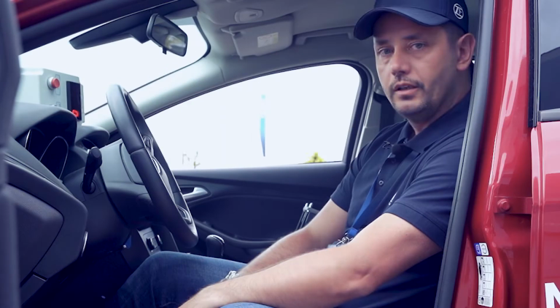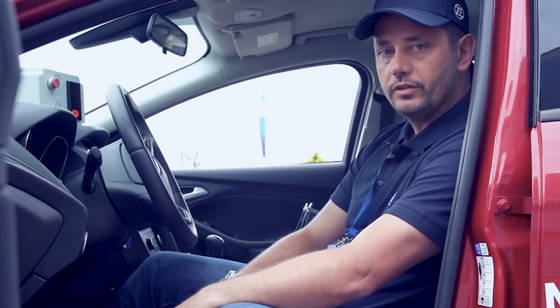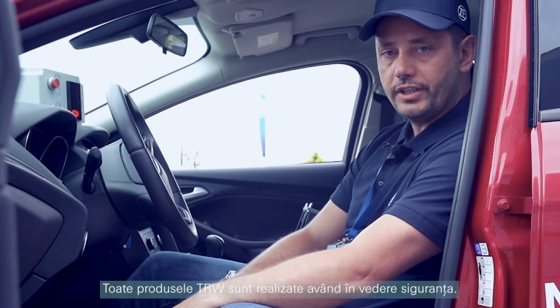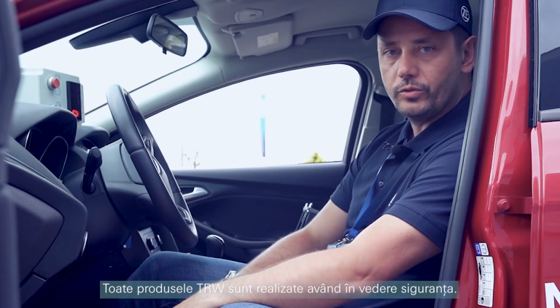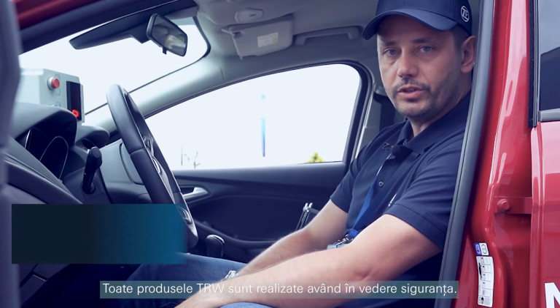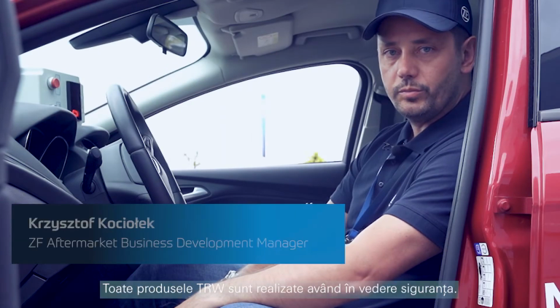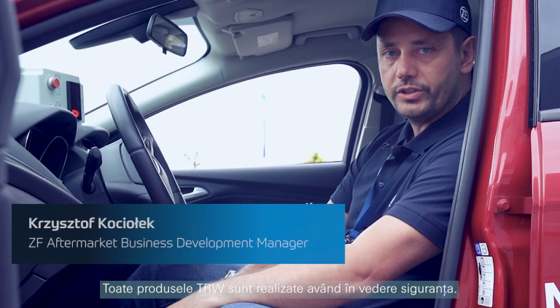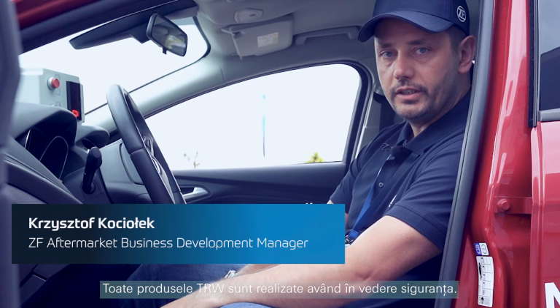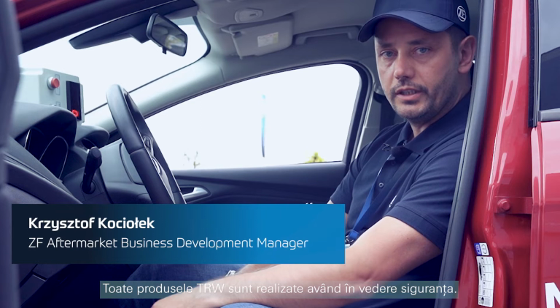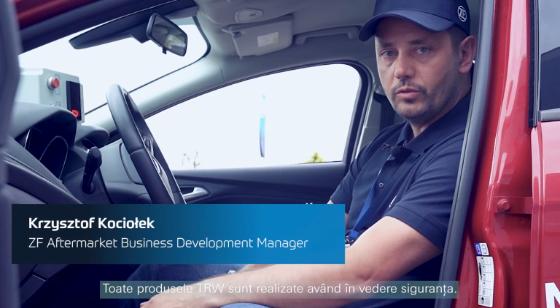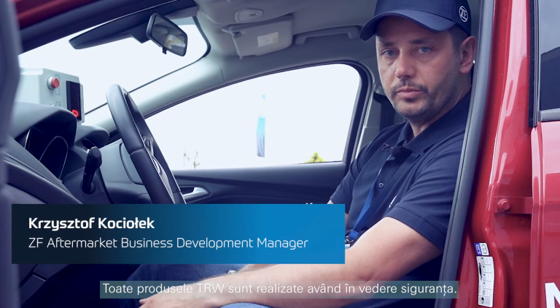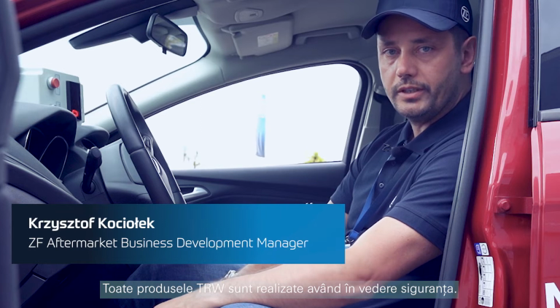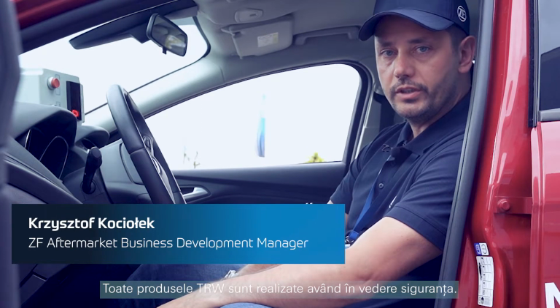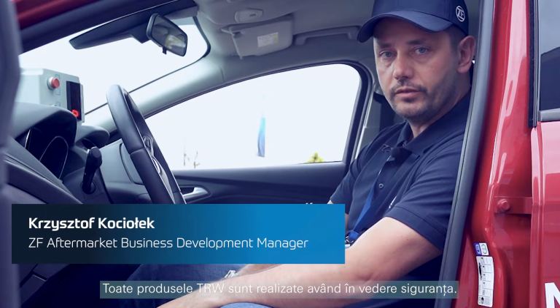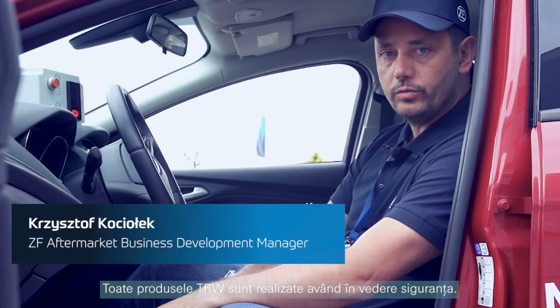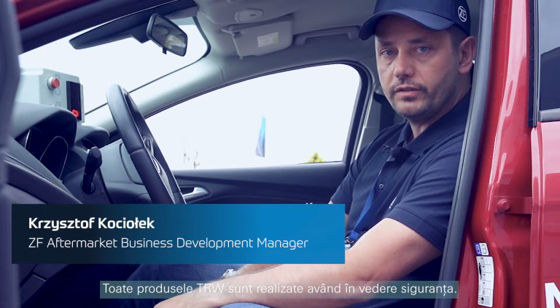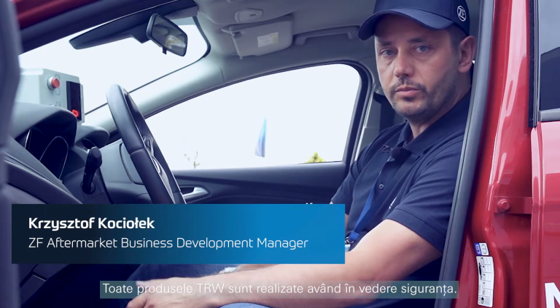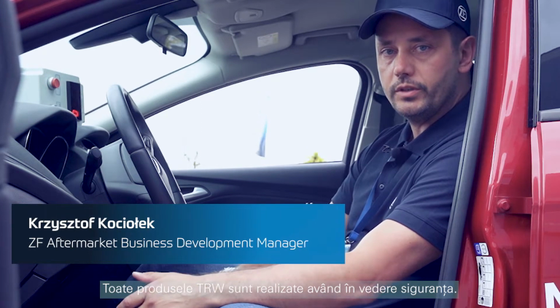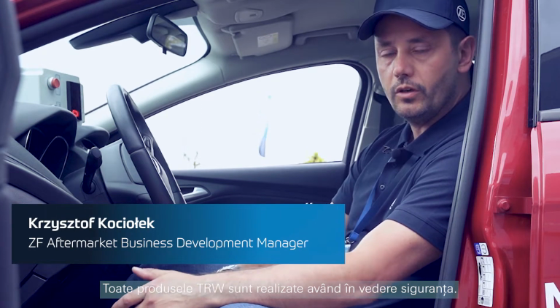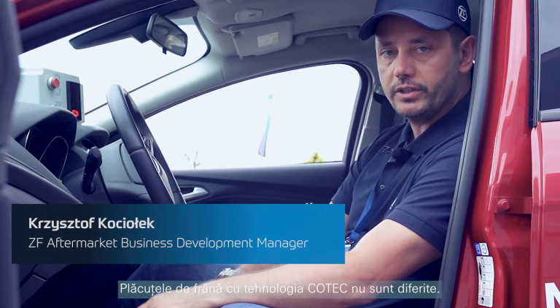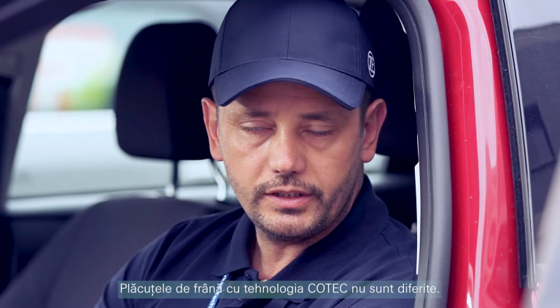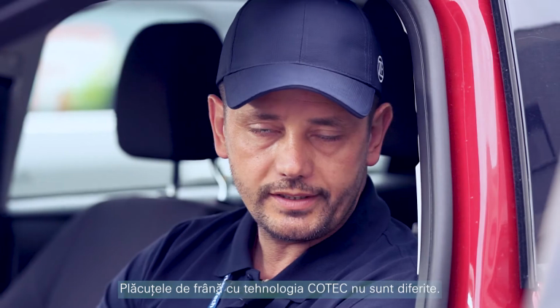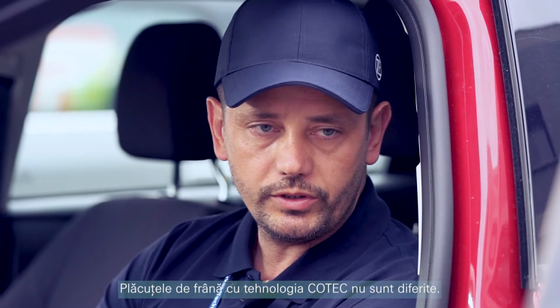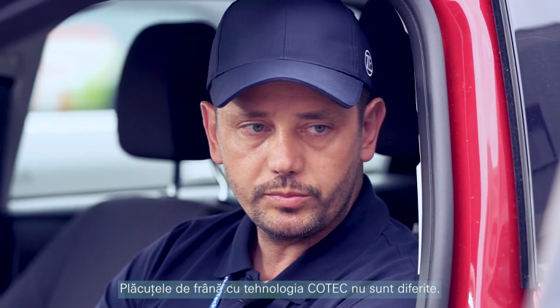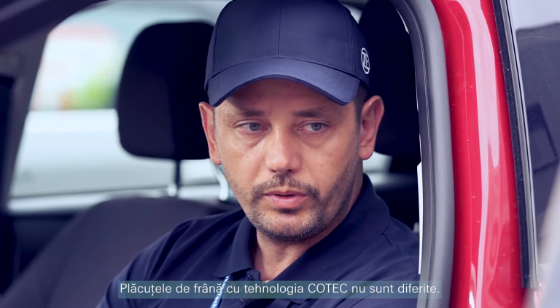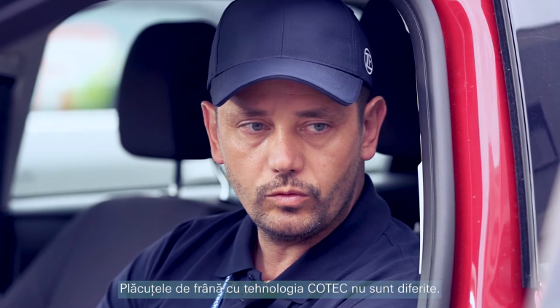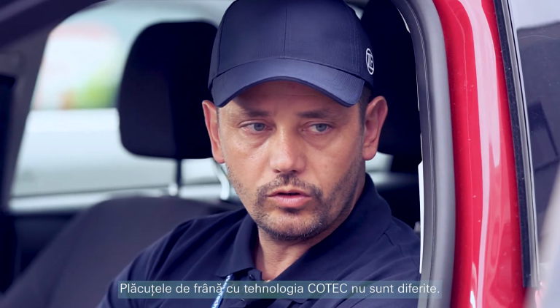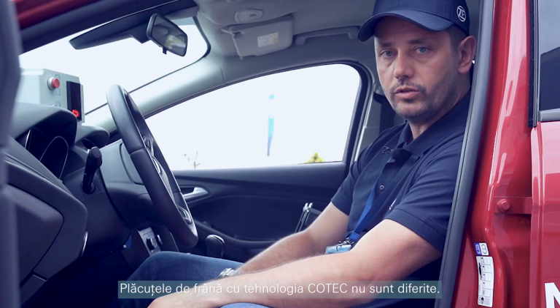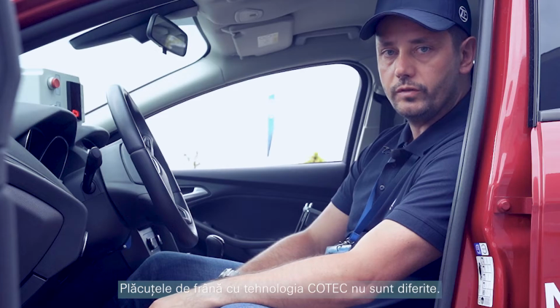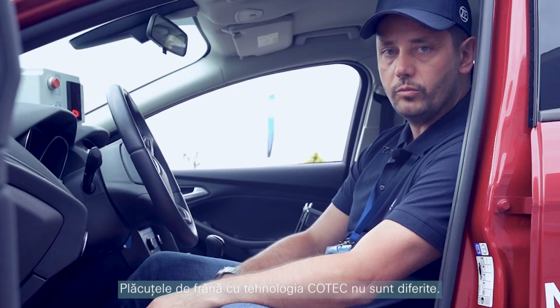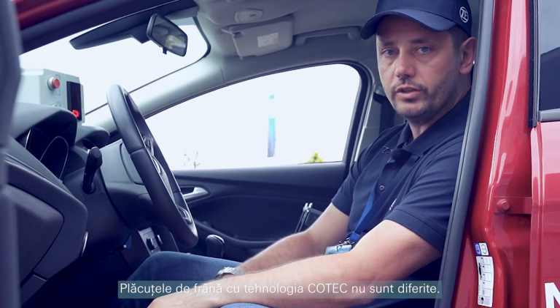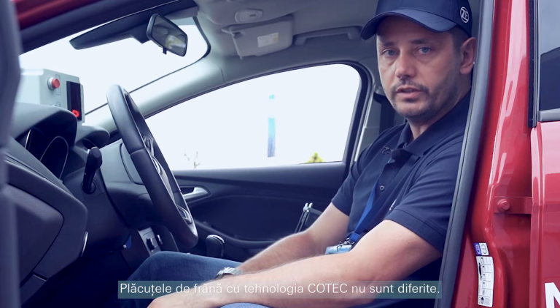All TRW products are developed with safety in mind. Brake pads with Kotec technology are no different.